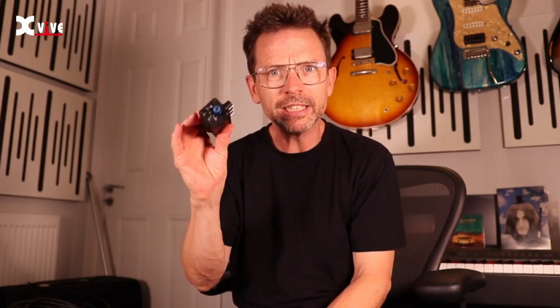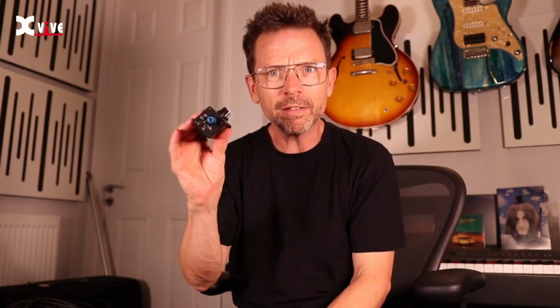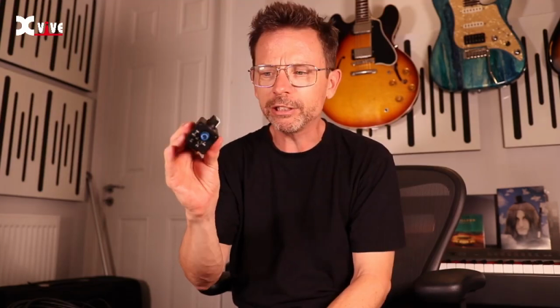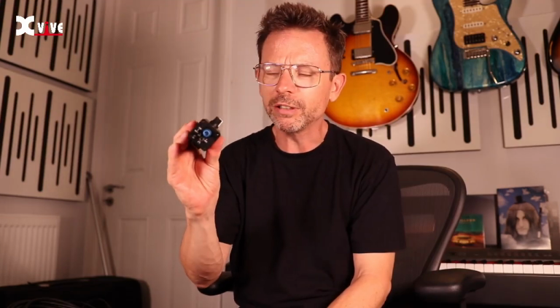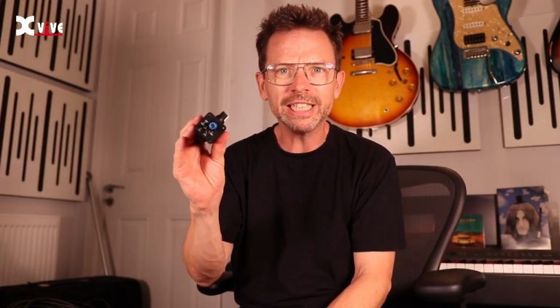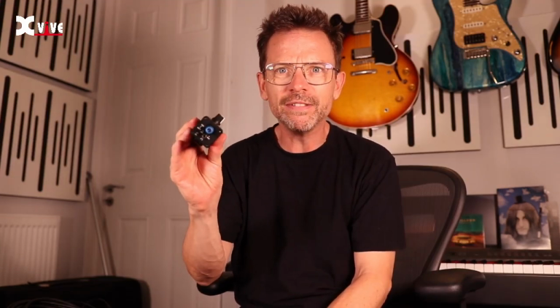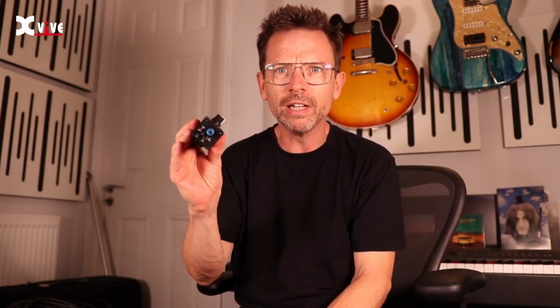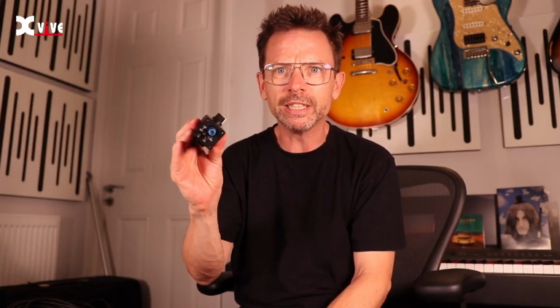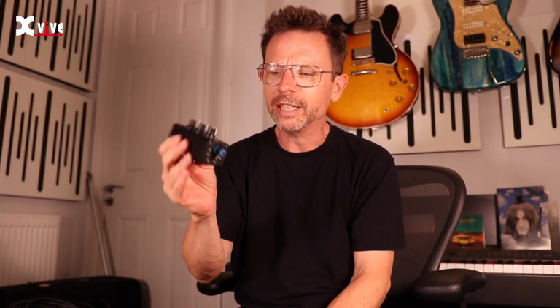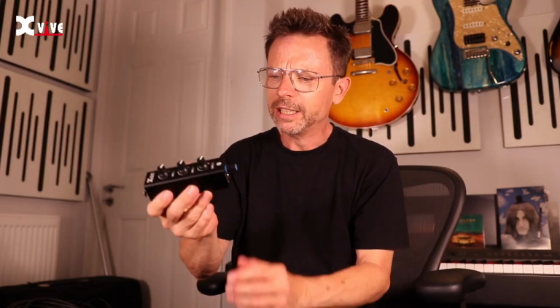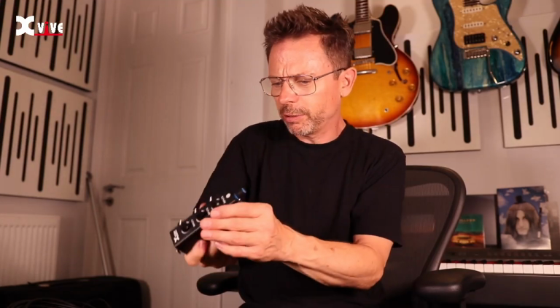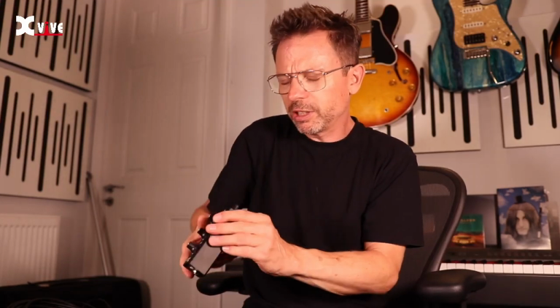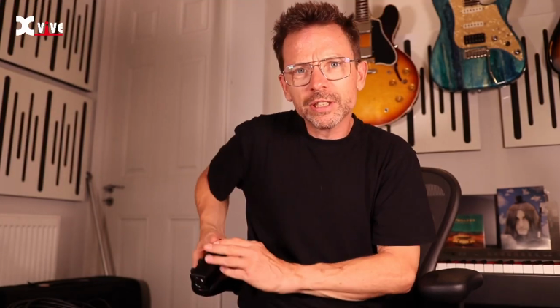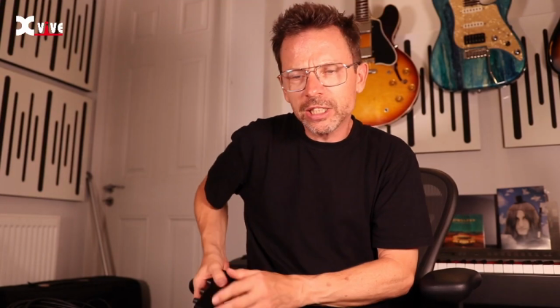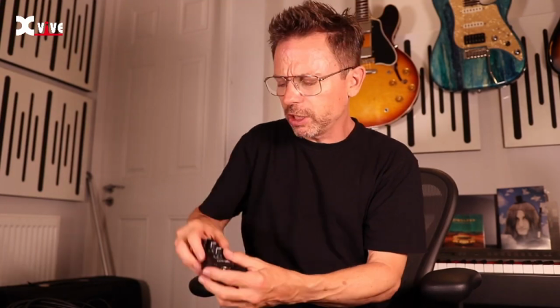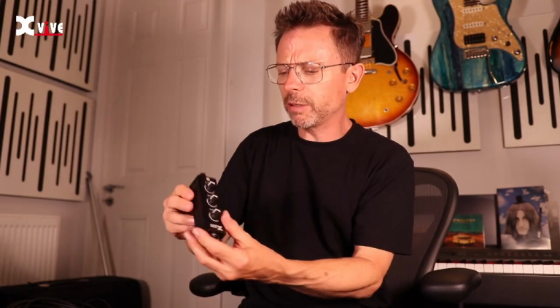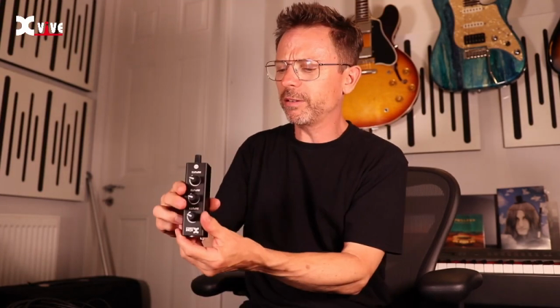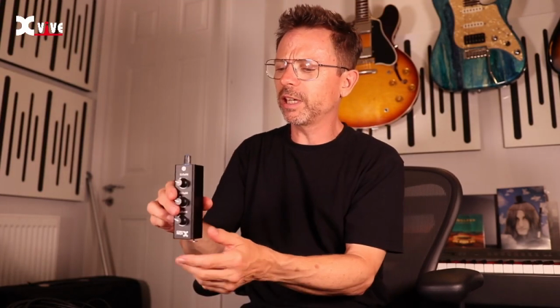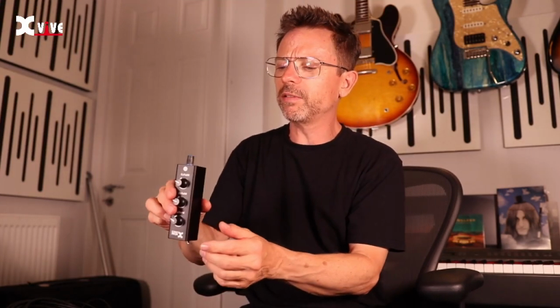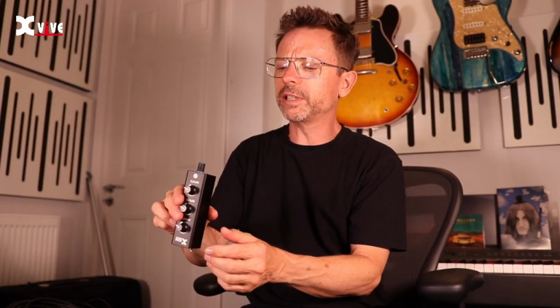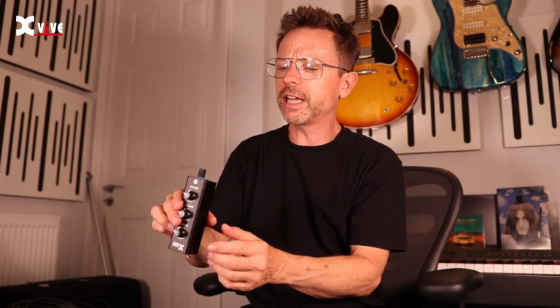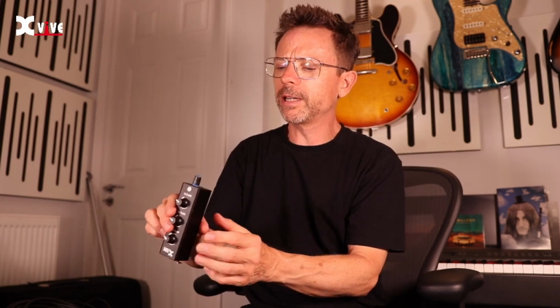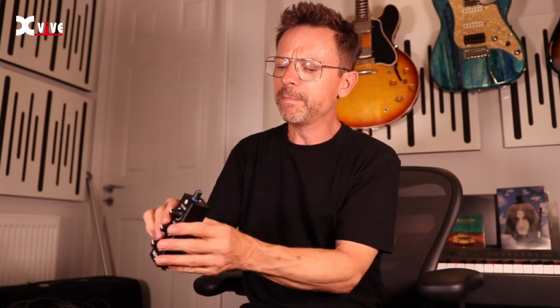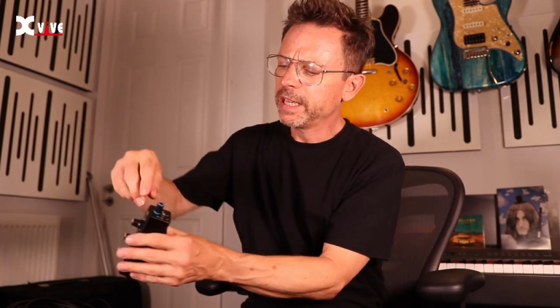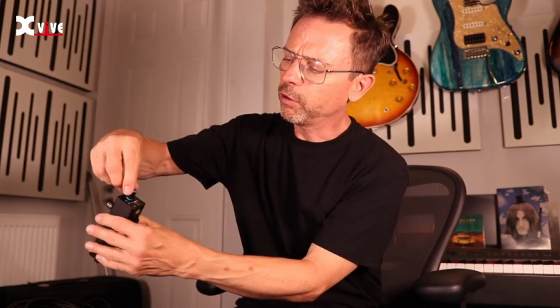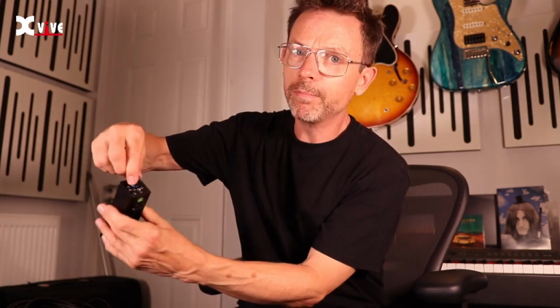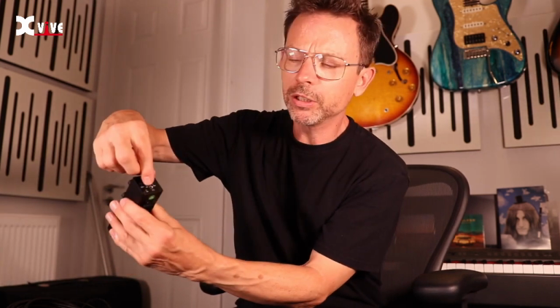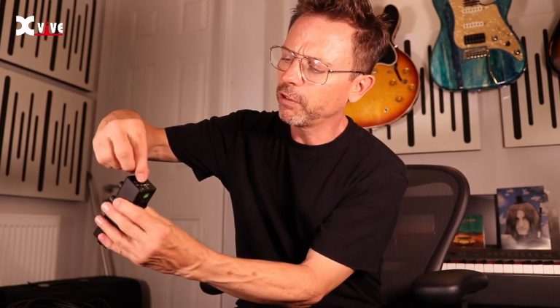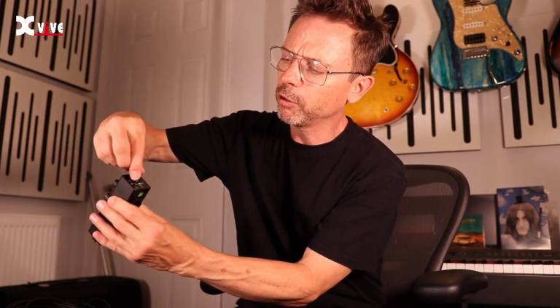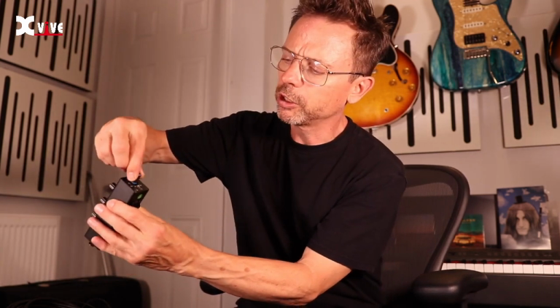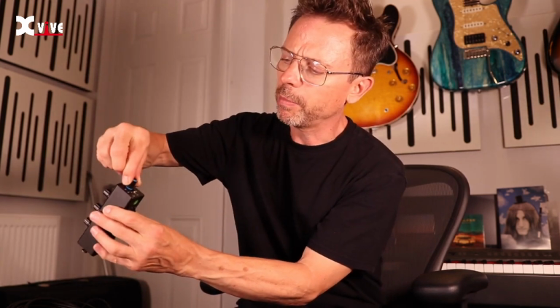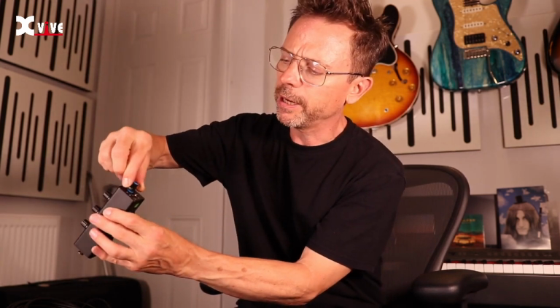It doesn't have the battery in so this is even lighter. It just sits nicely on your belt and you don't even know it's there really. You've got your master volume on the top here.